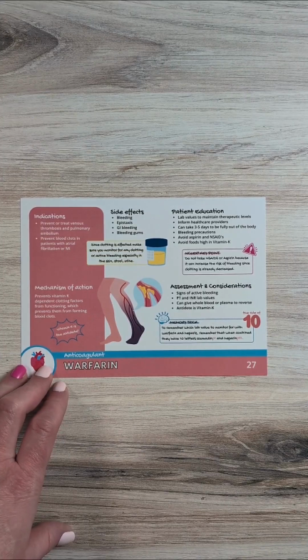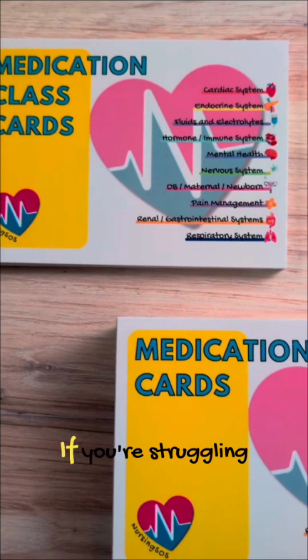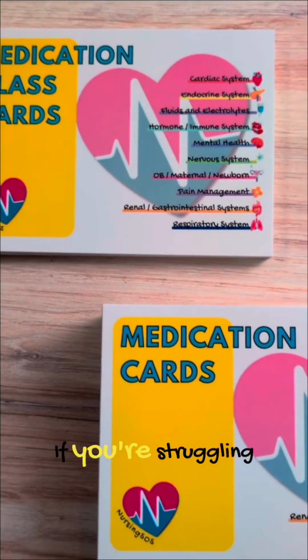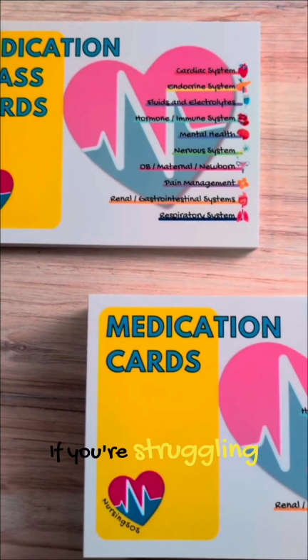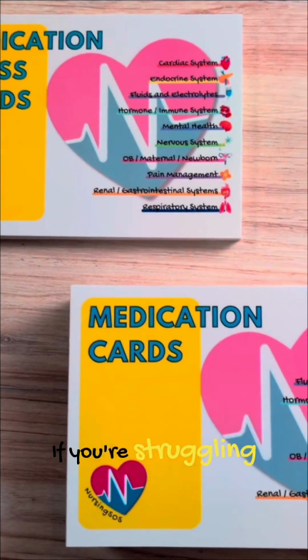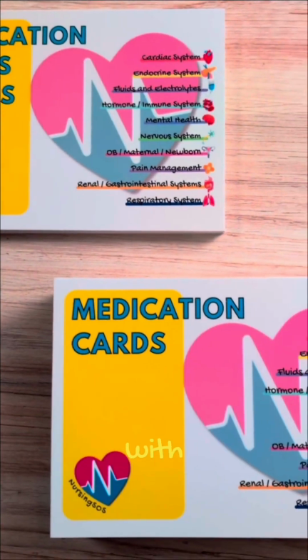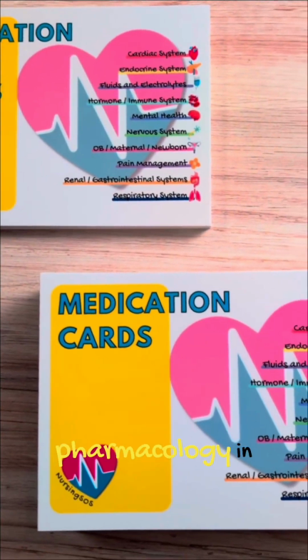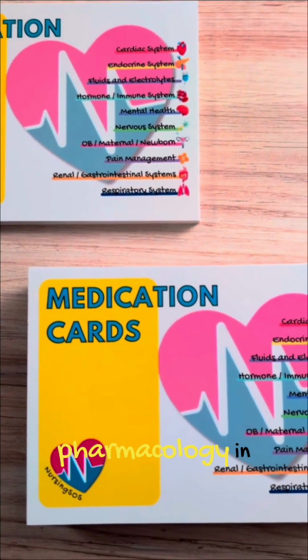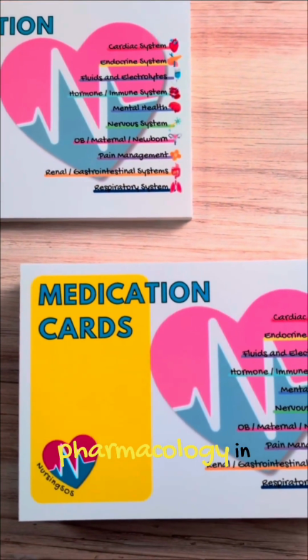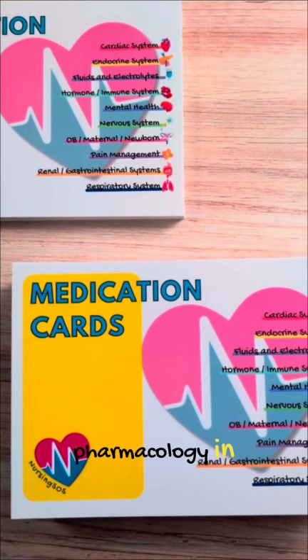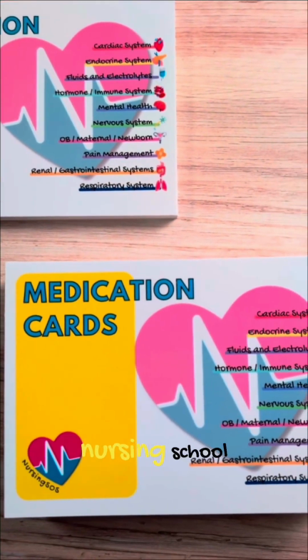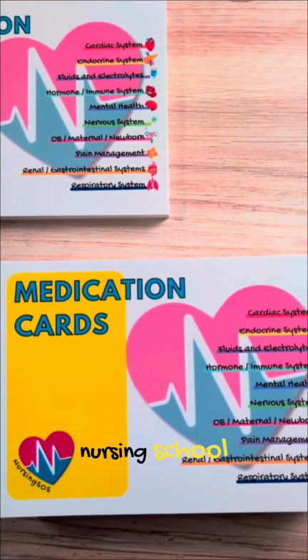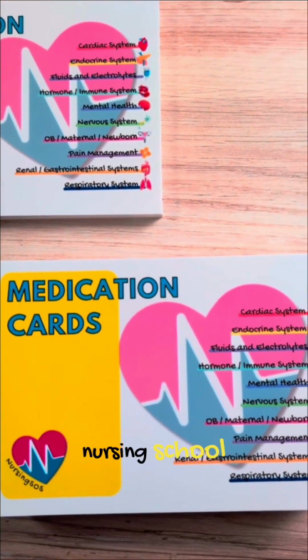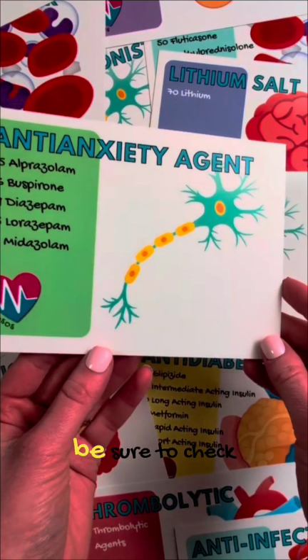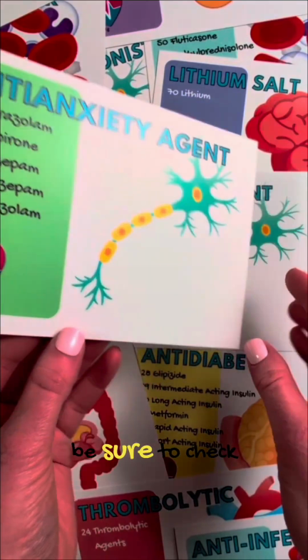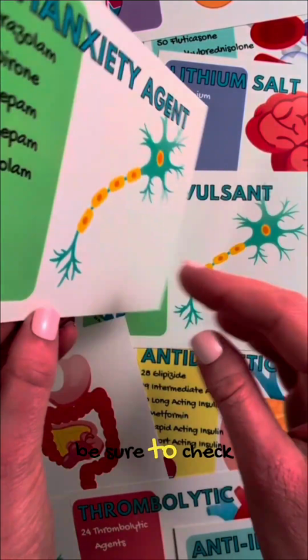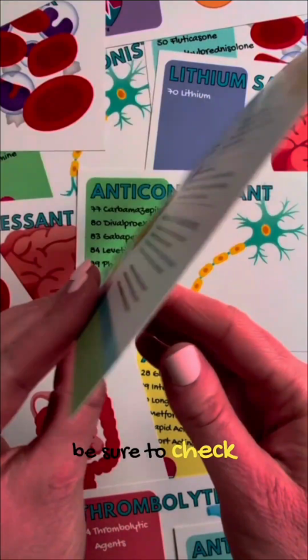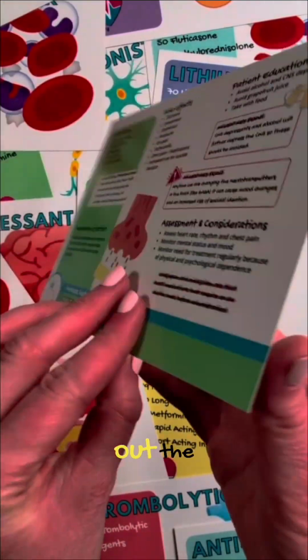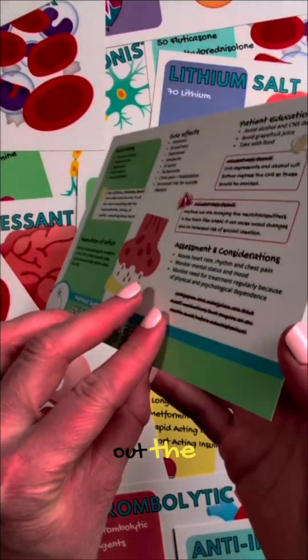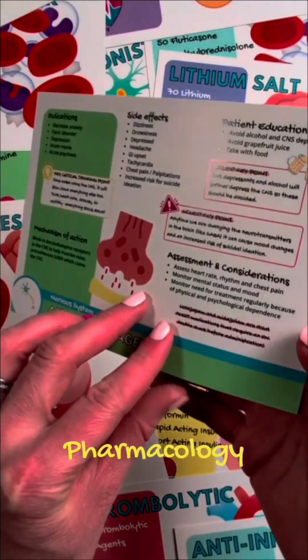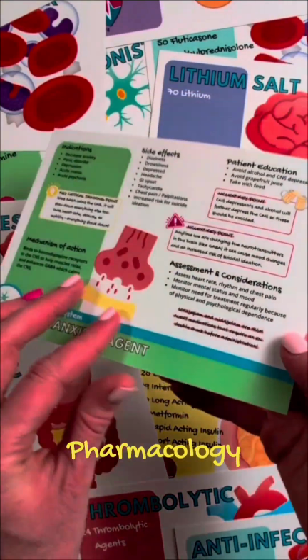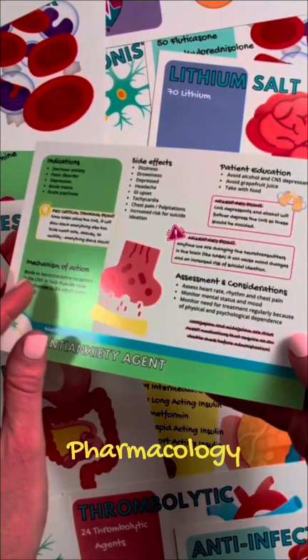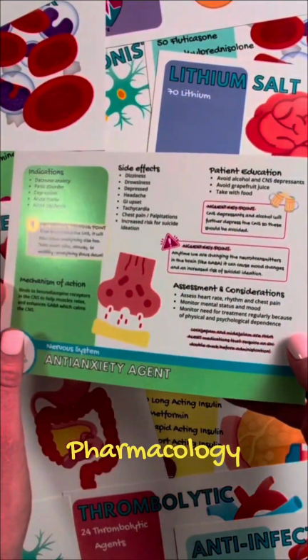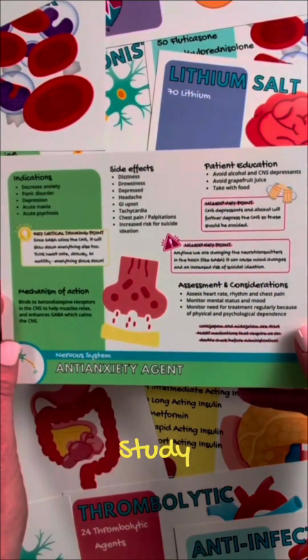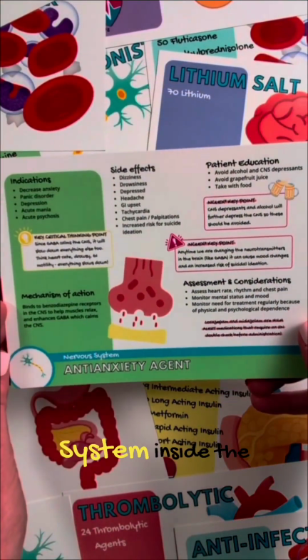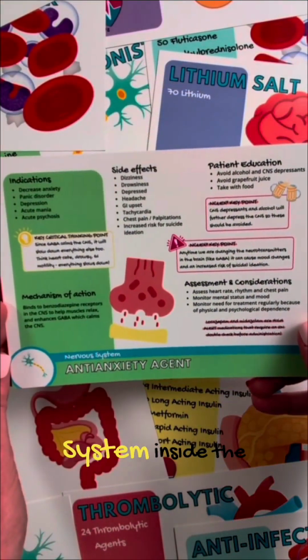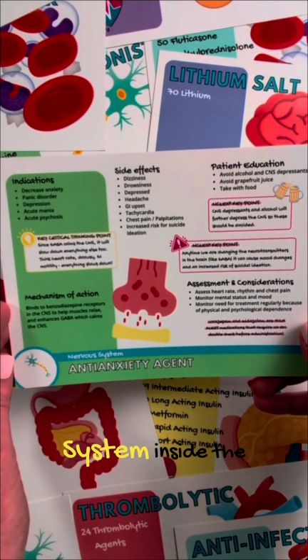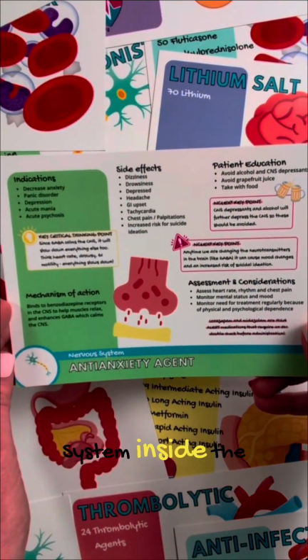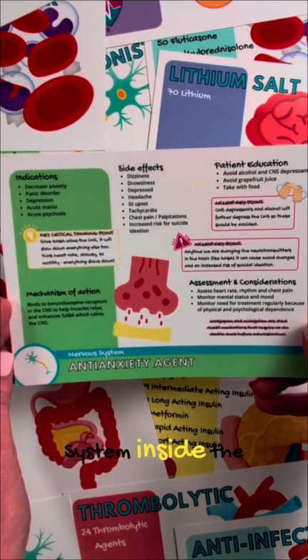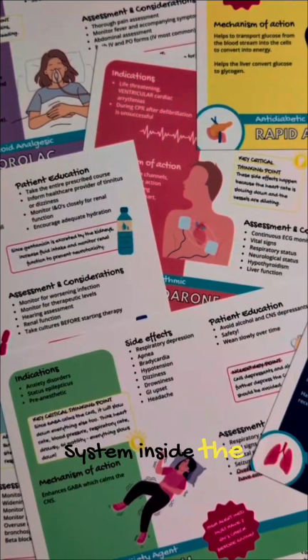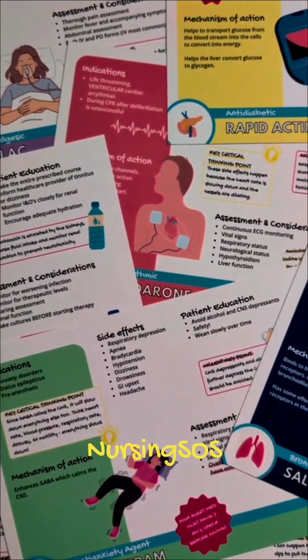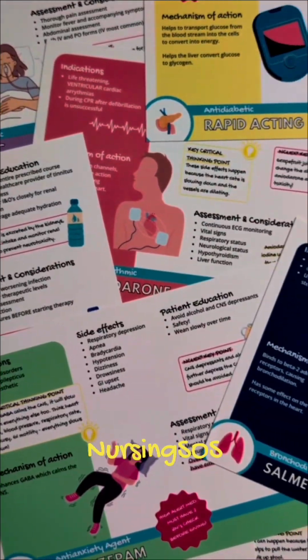If you're struggling with pharmacology in nursing school, be sure to check out the pharmacology study system inside the Nursing SOS shop.